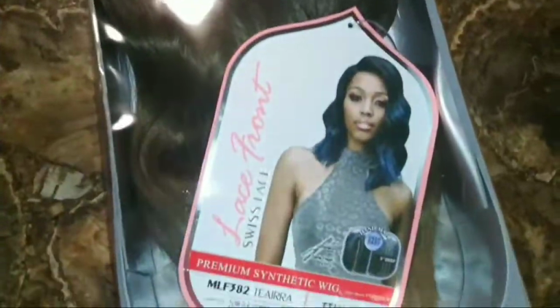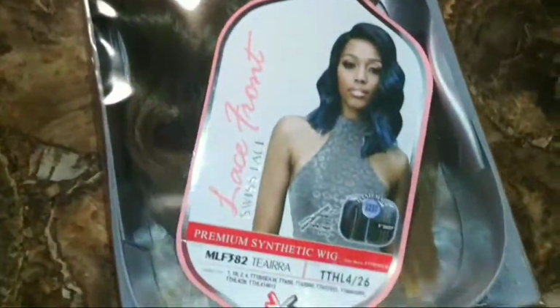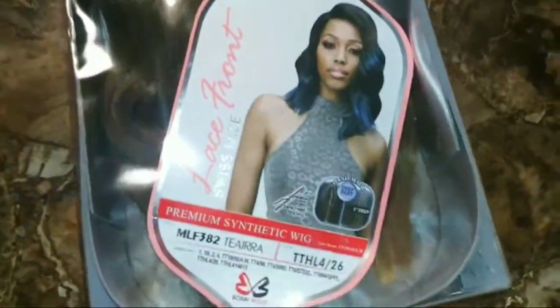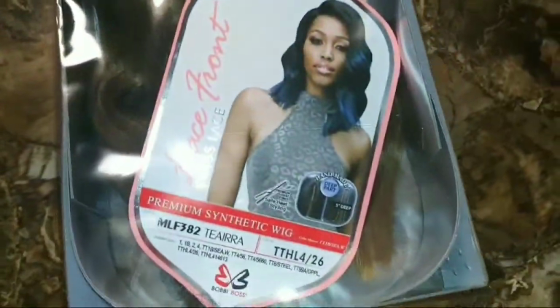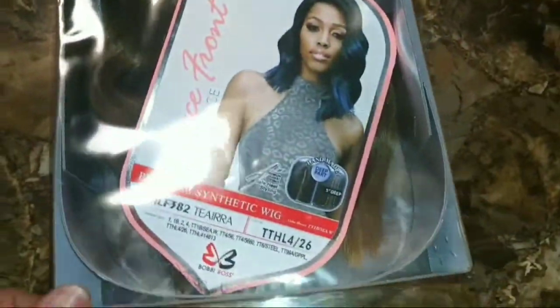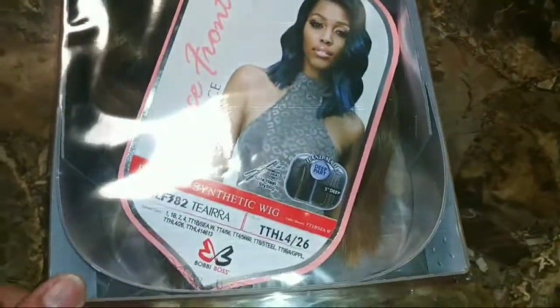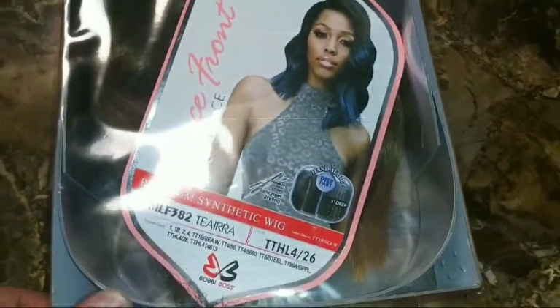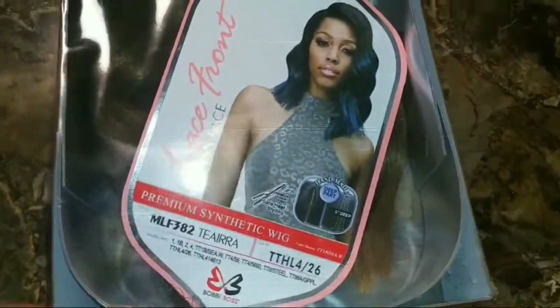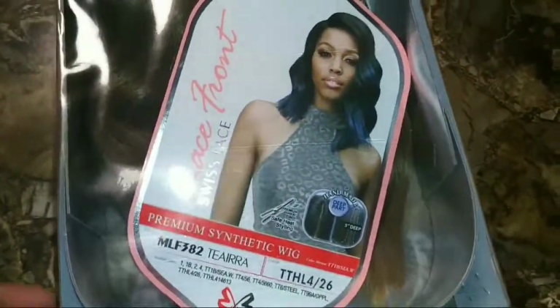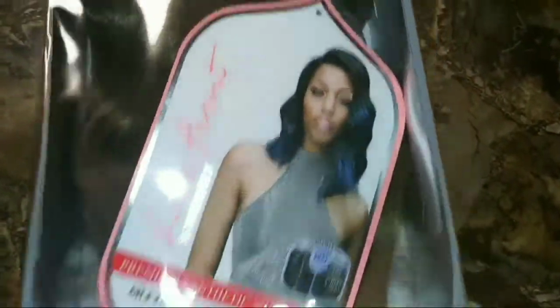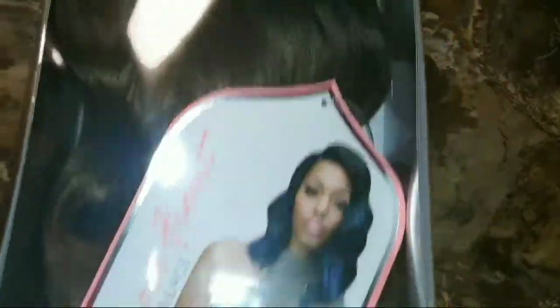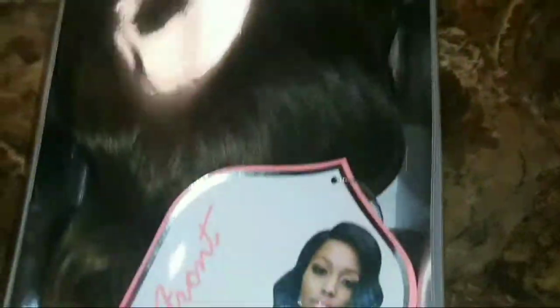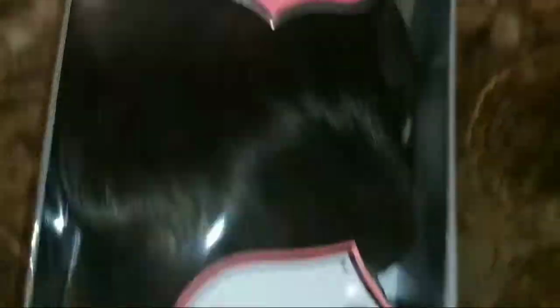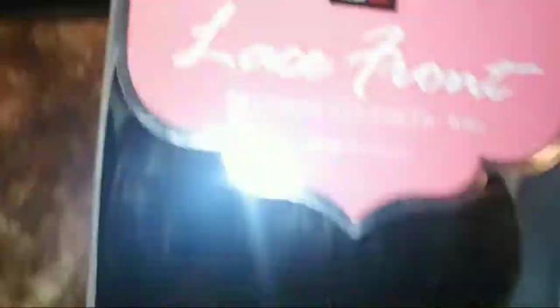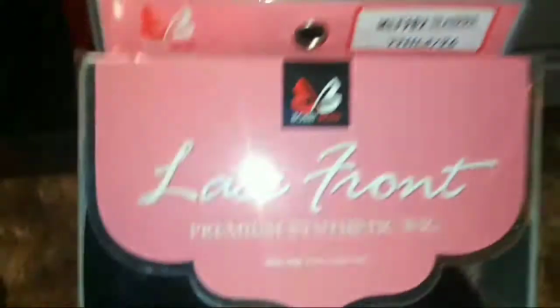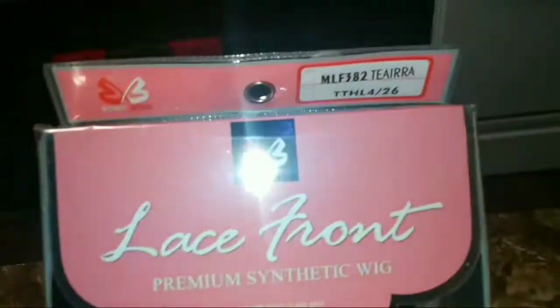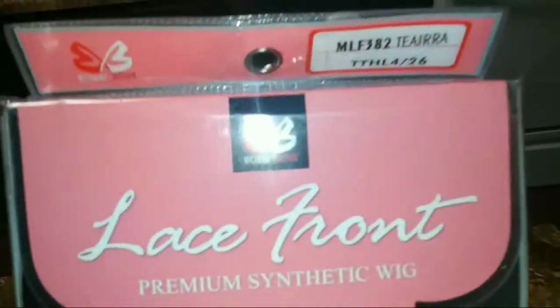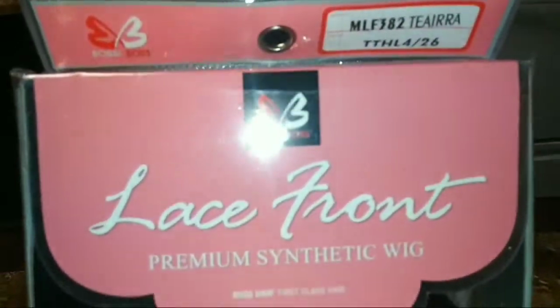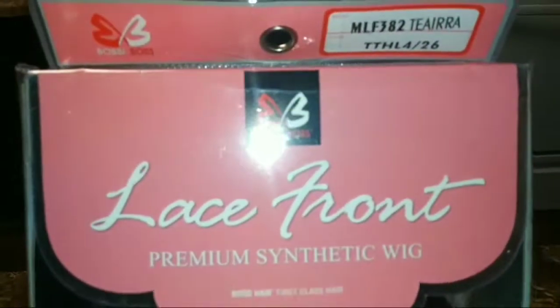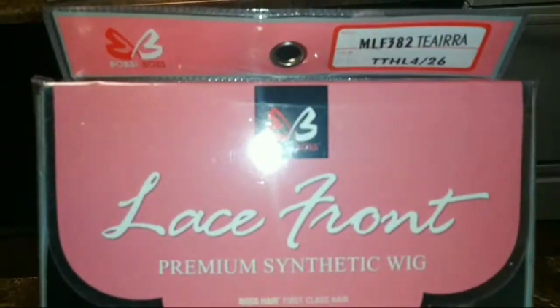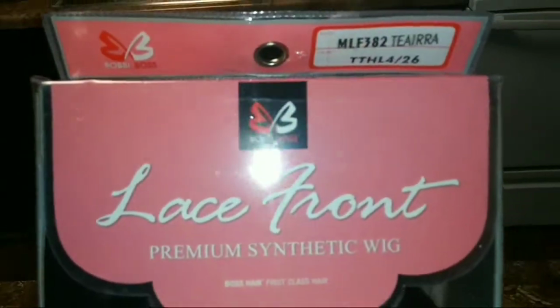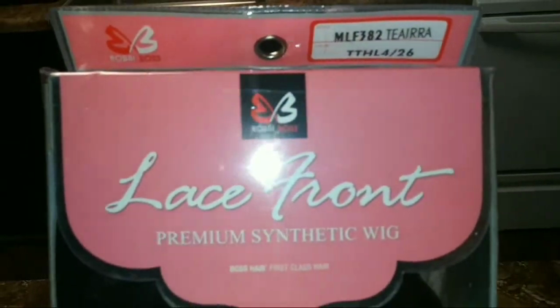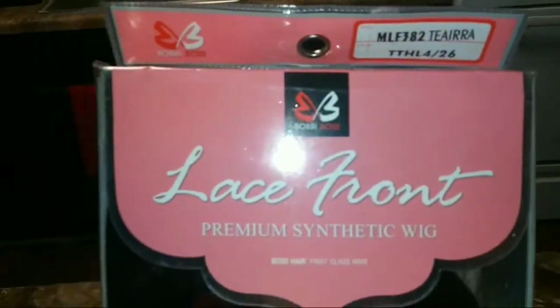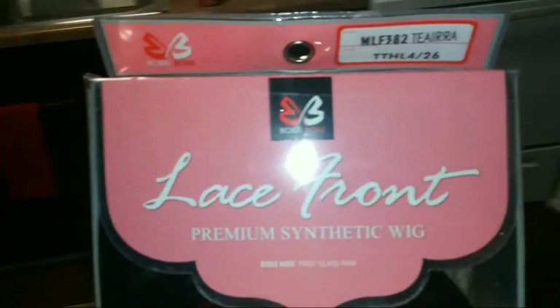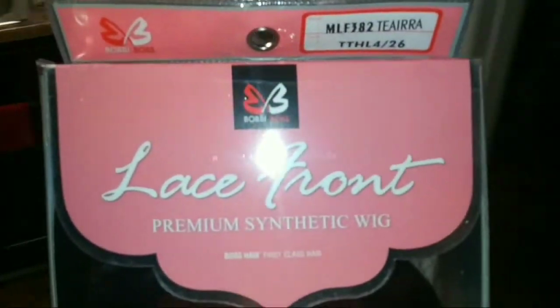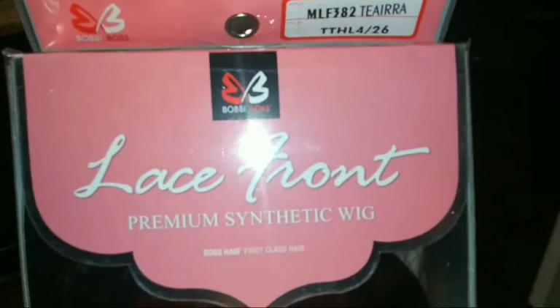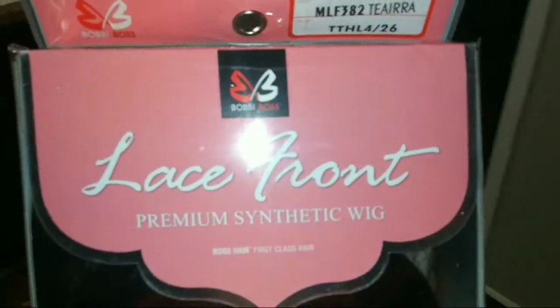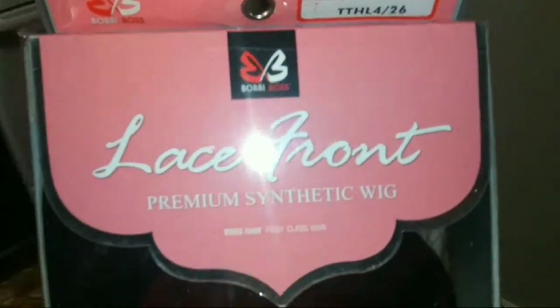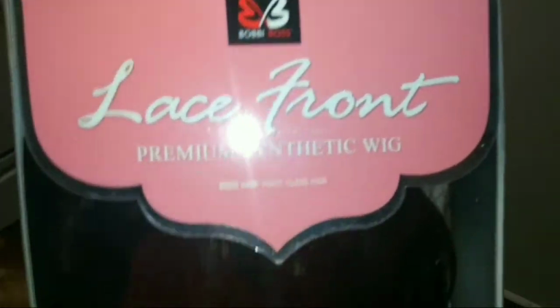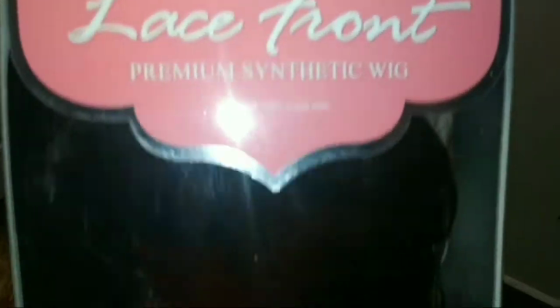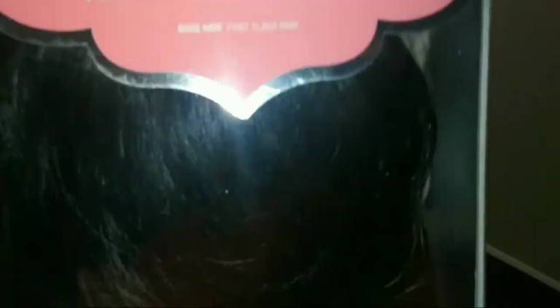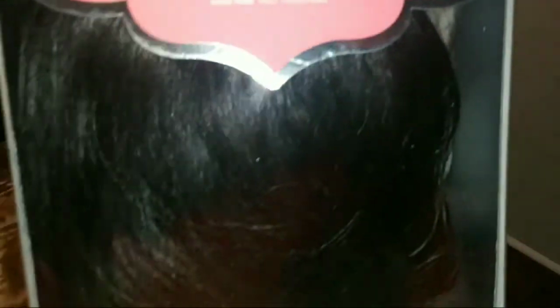Hey guys, and welcome to another wig review. This wig review is featuring Bobby Boss's Tiara.